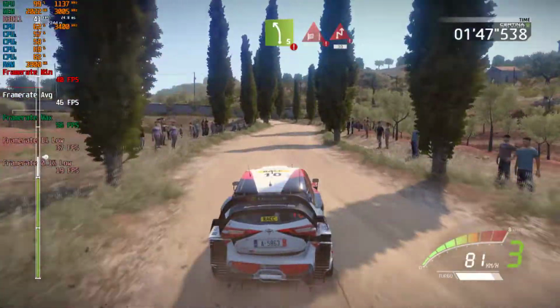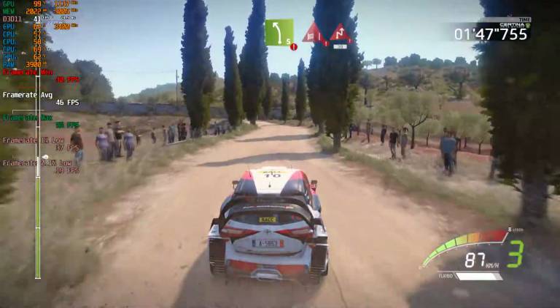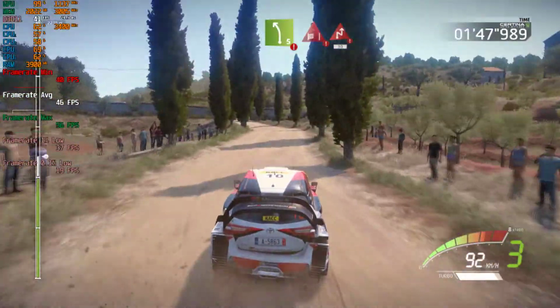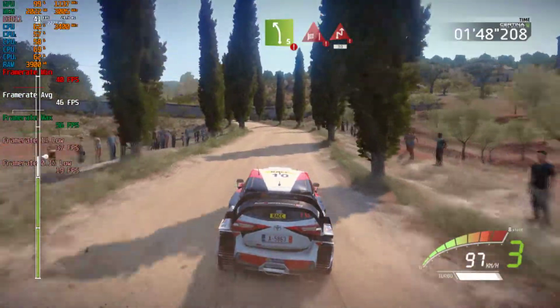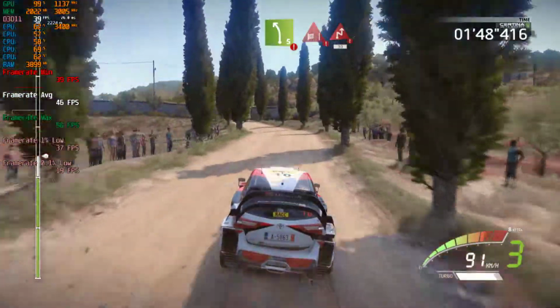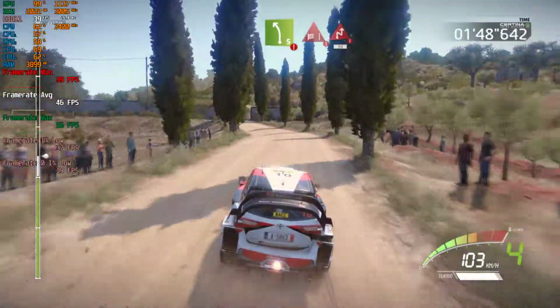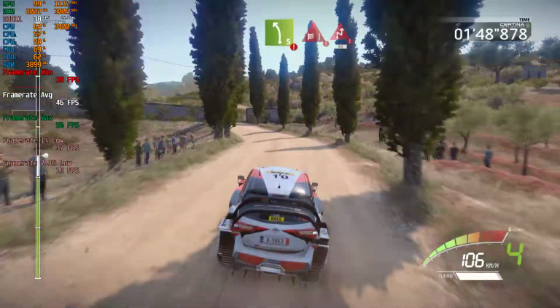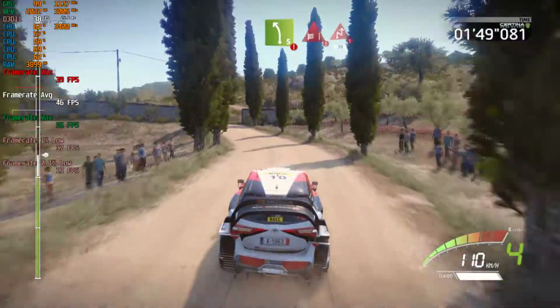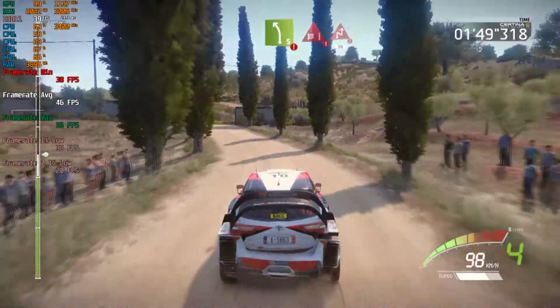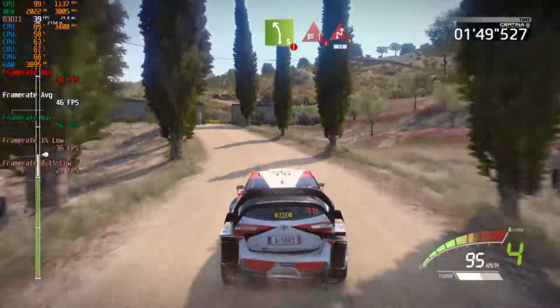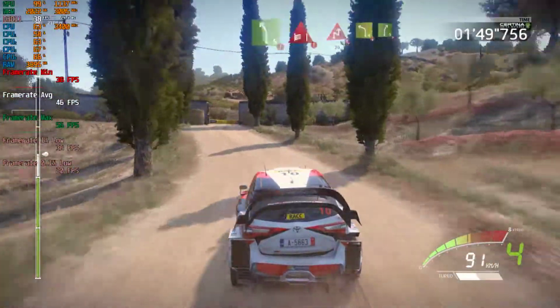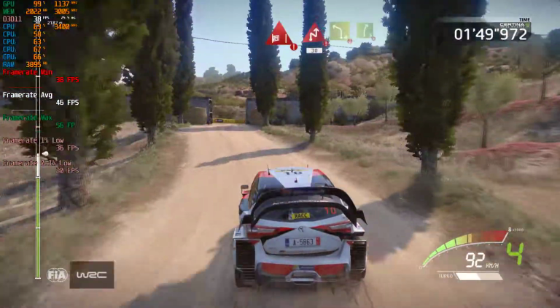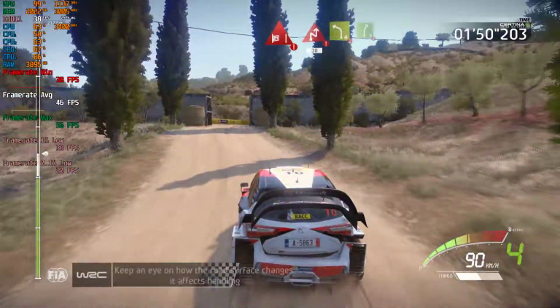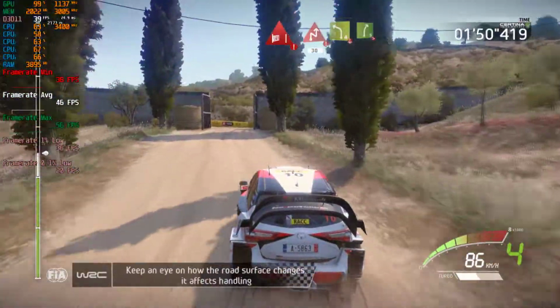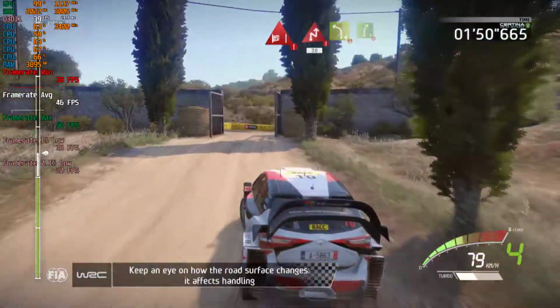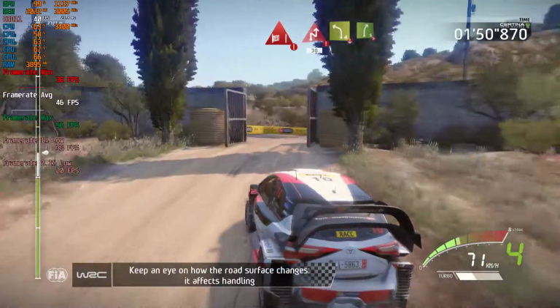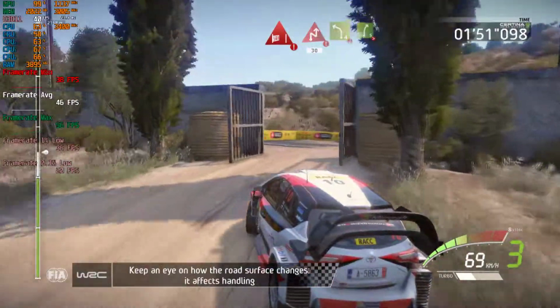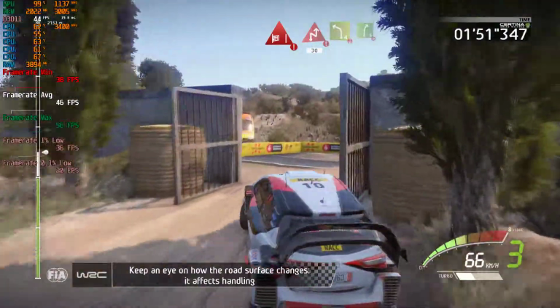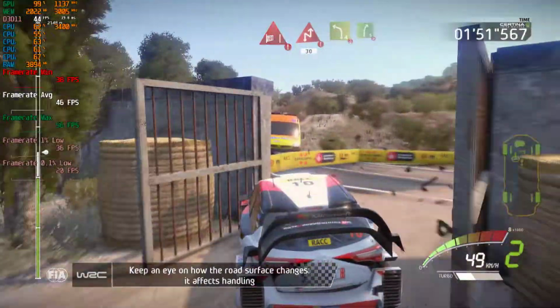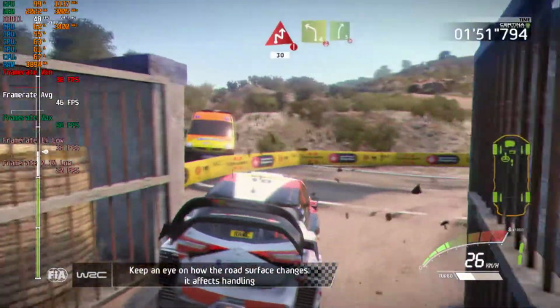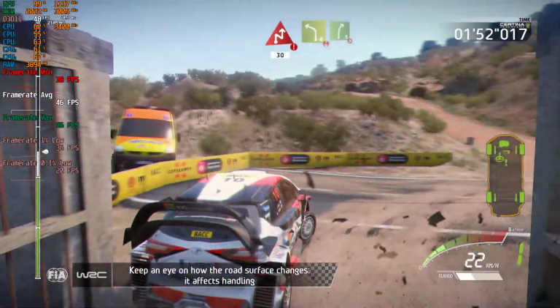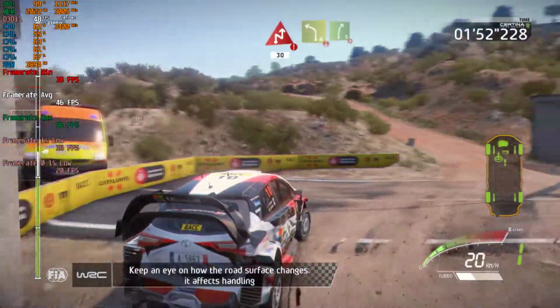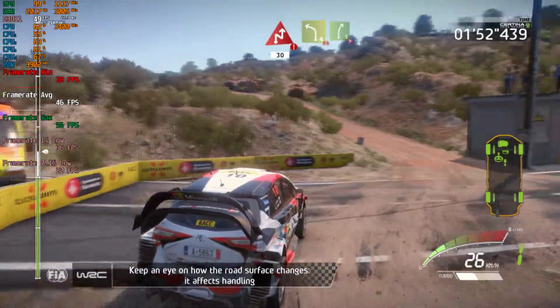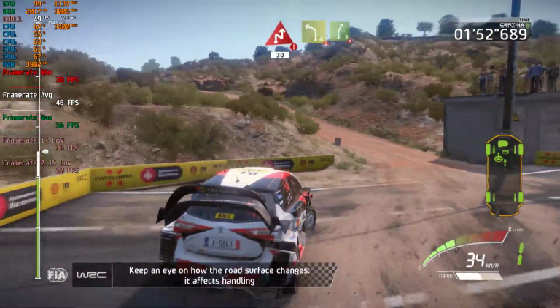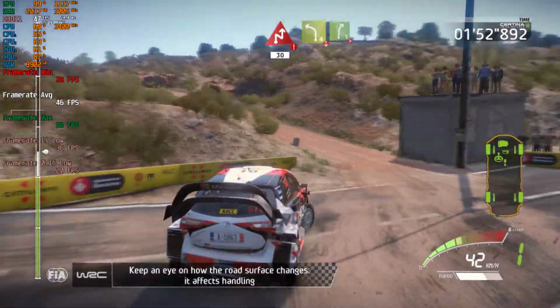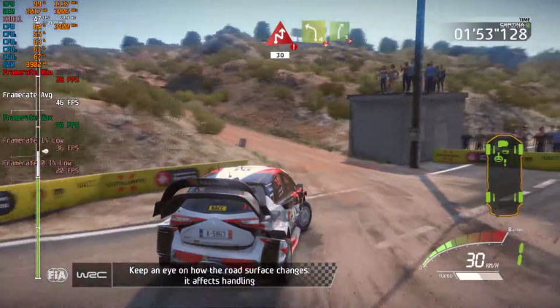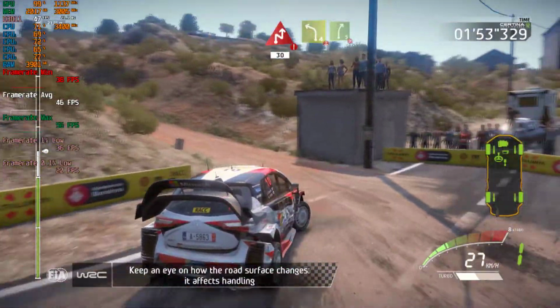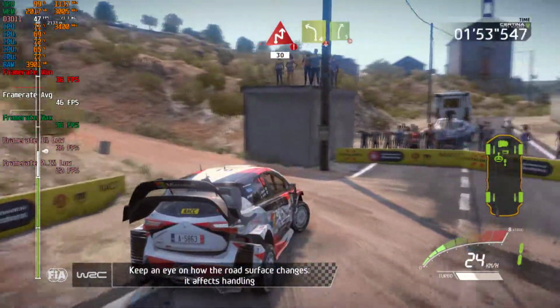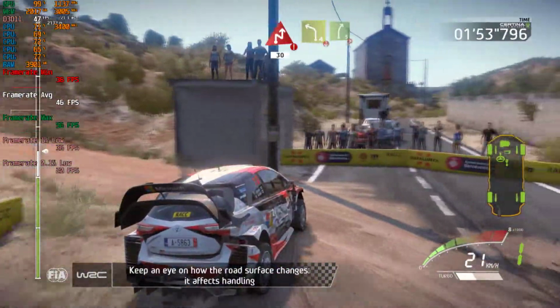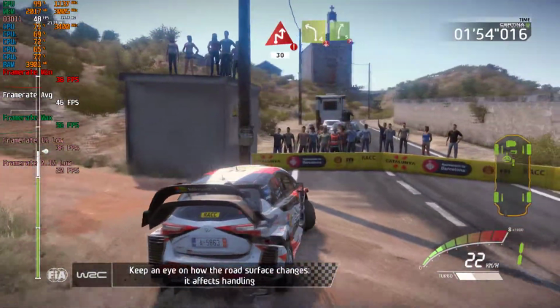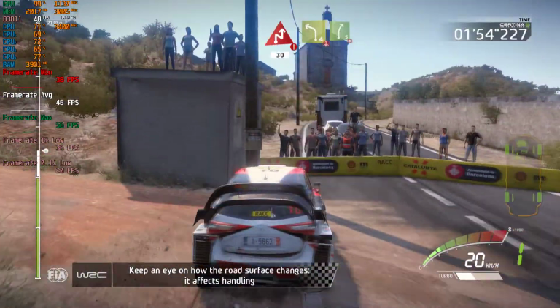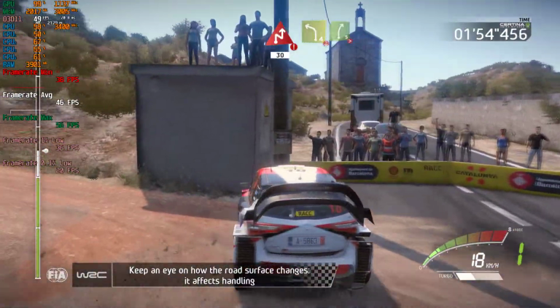Through gate, chicane right, 13, left four, overpressed. And right five, over bumps, very long, tightens four.